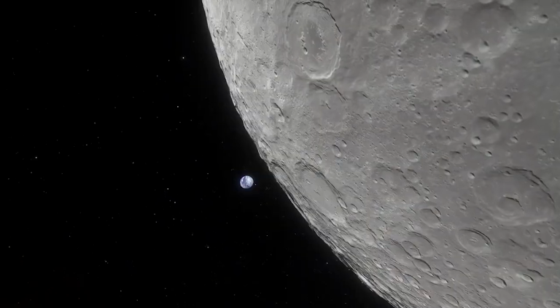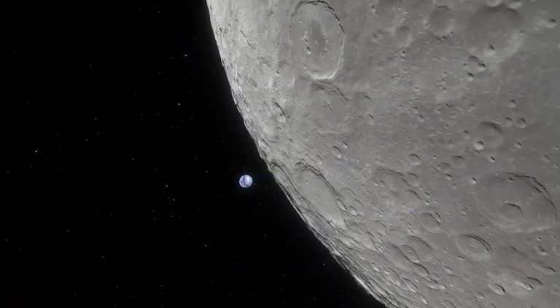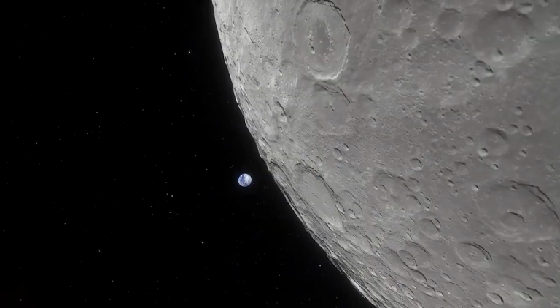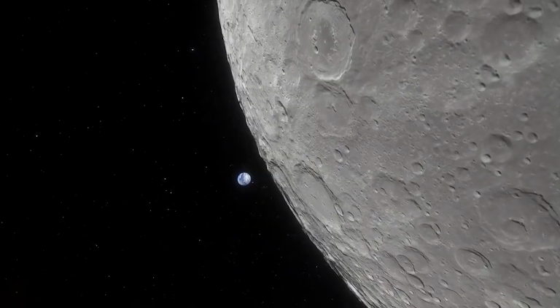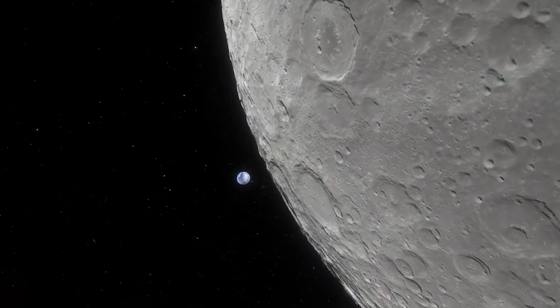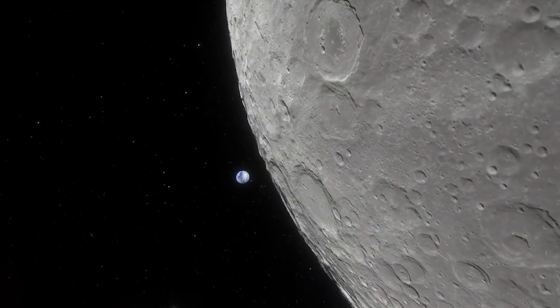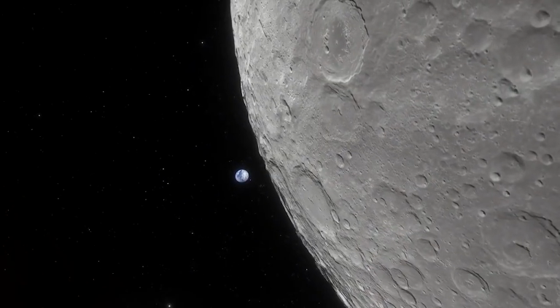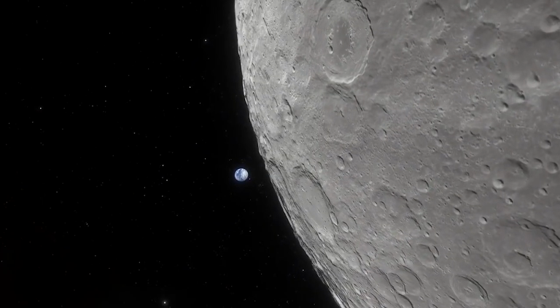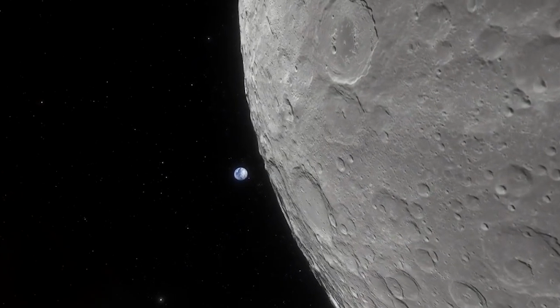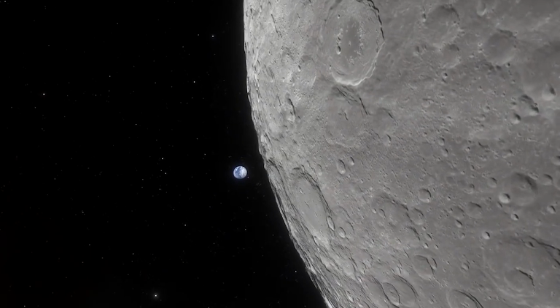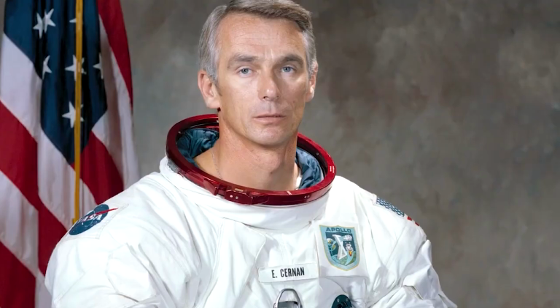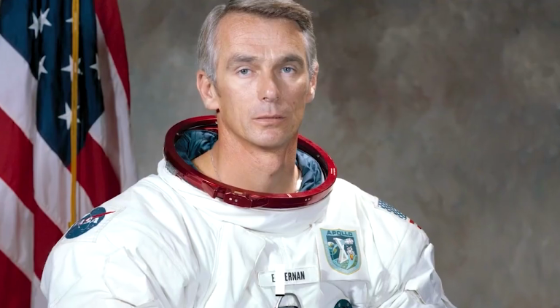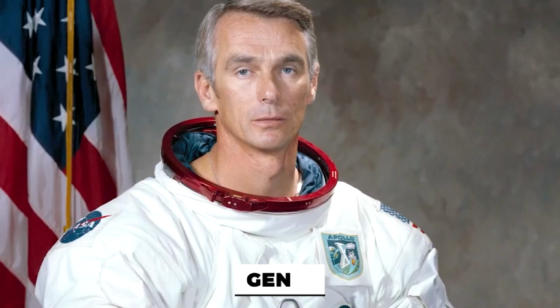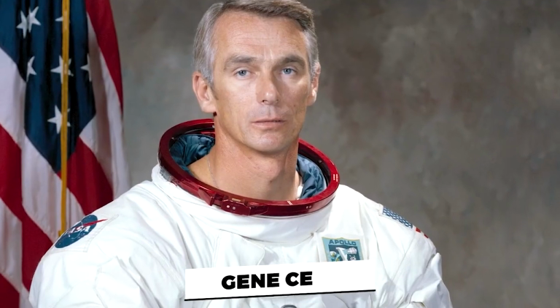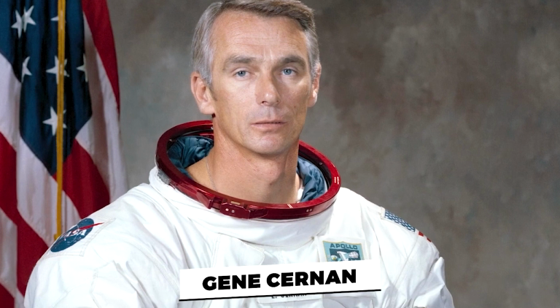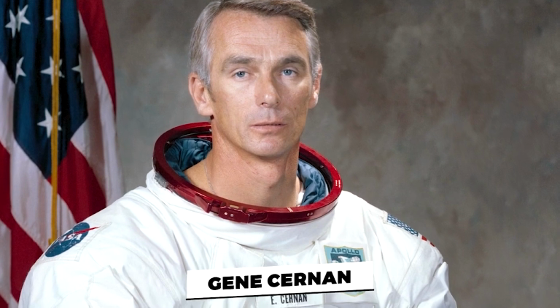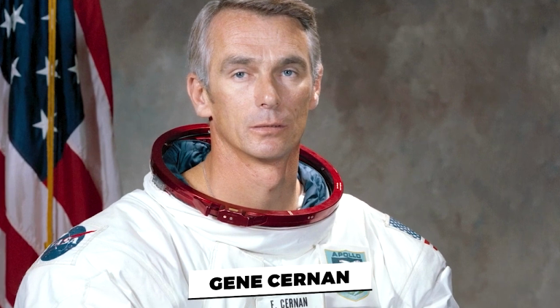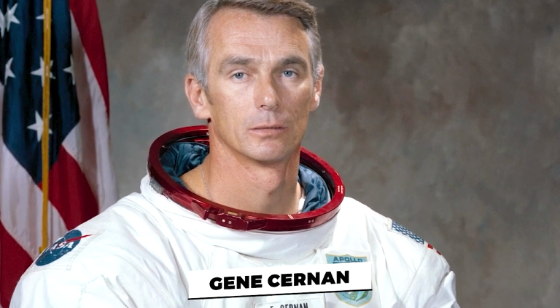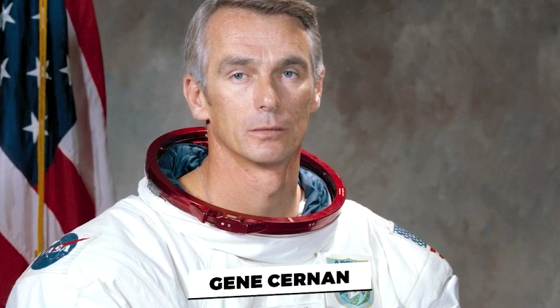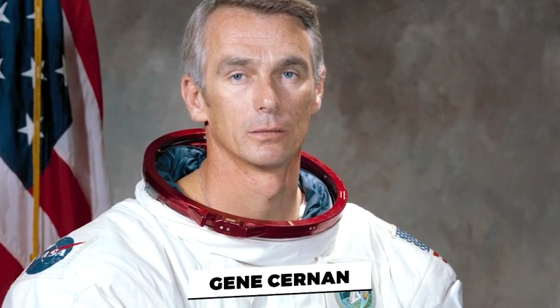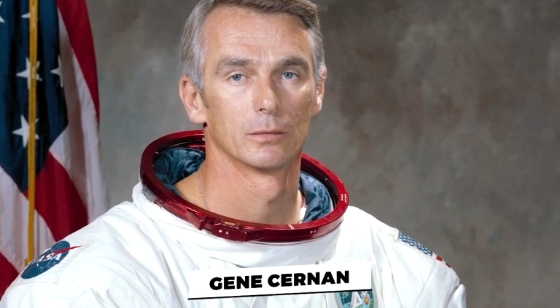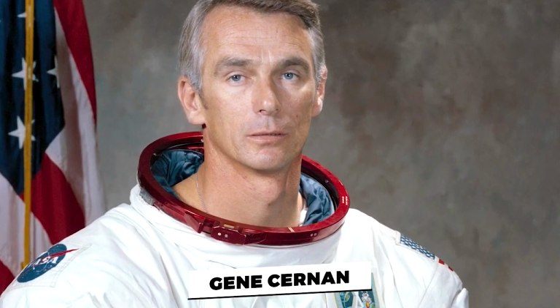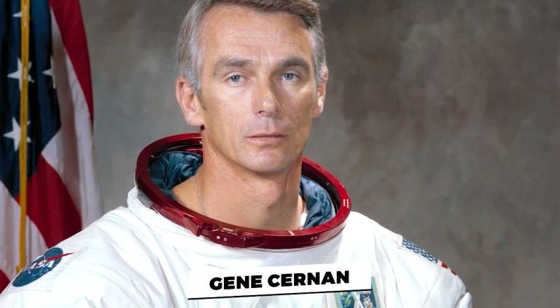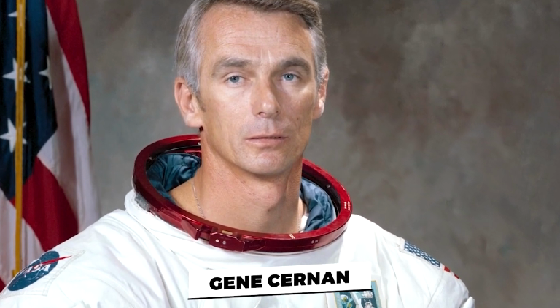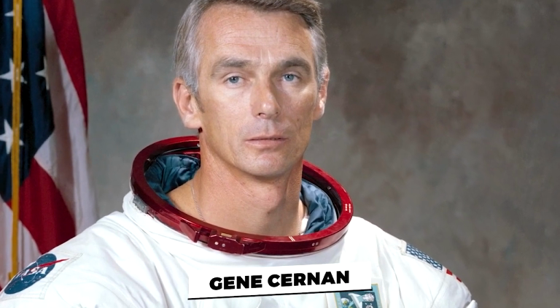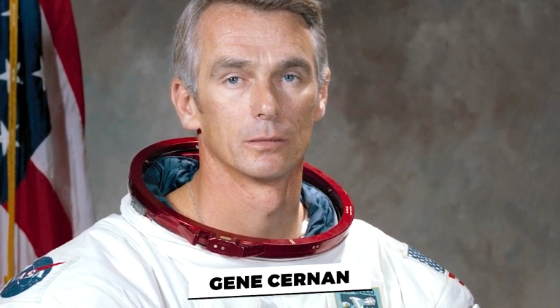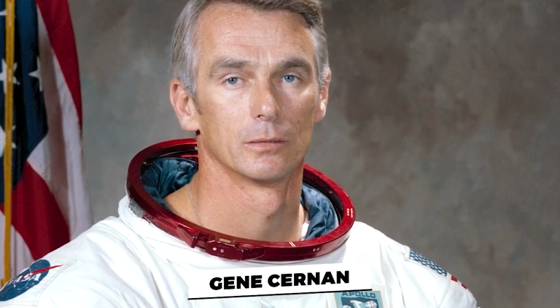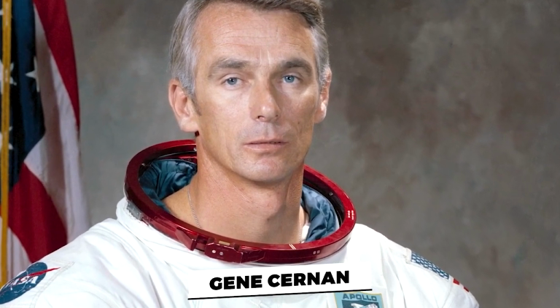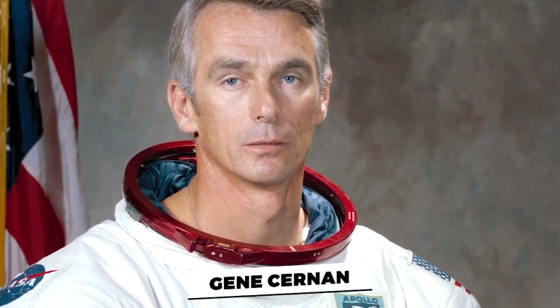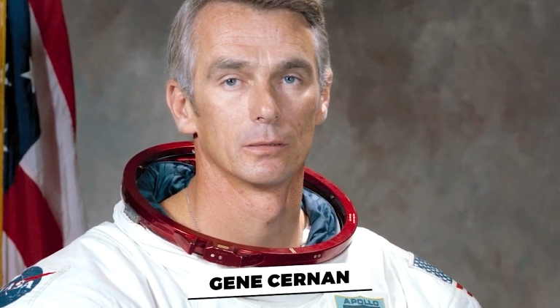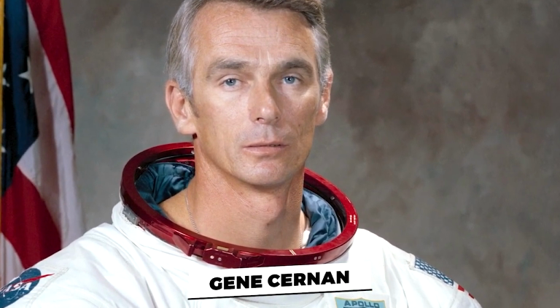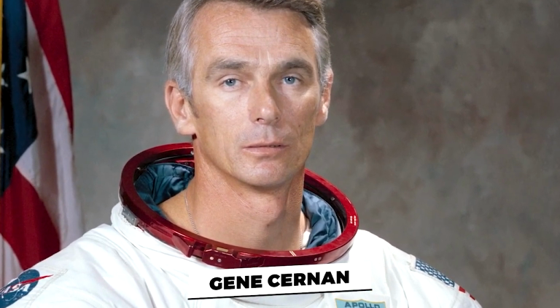when the commander of the Apollo 17 mission, Gene Cernan, spent a total of 22 hours exploring the Taurus-Littrow Valley.